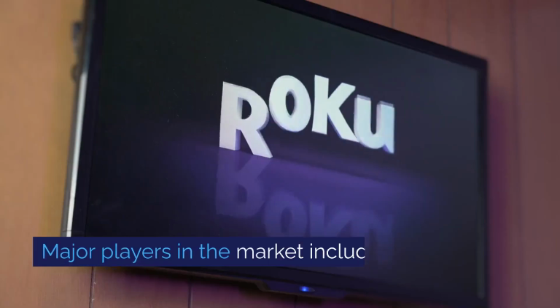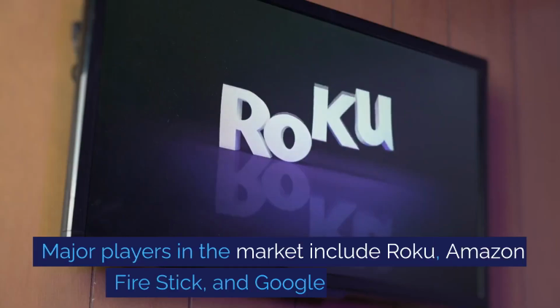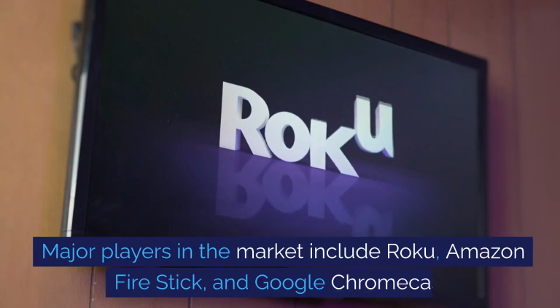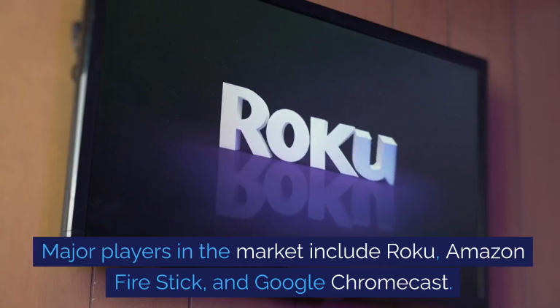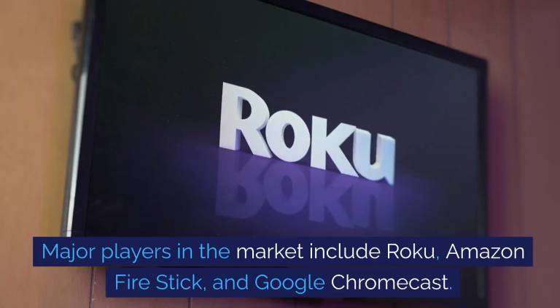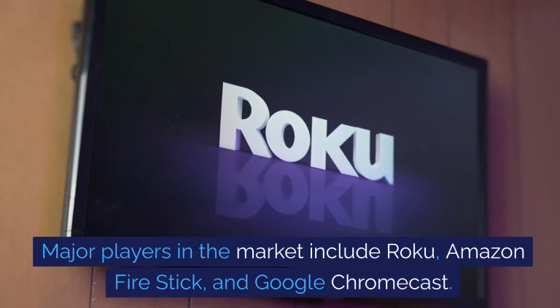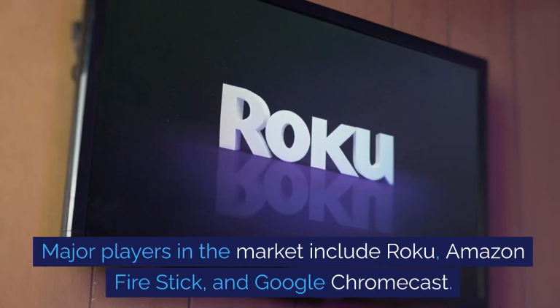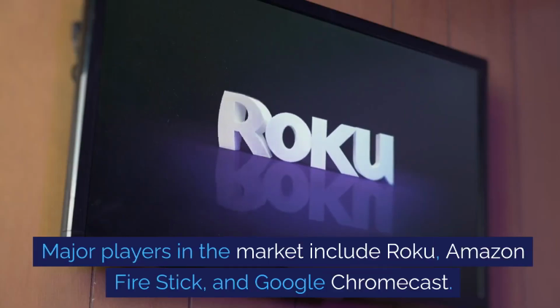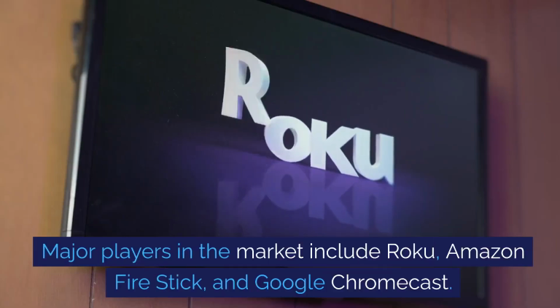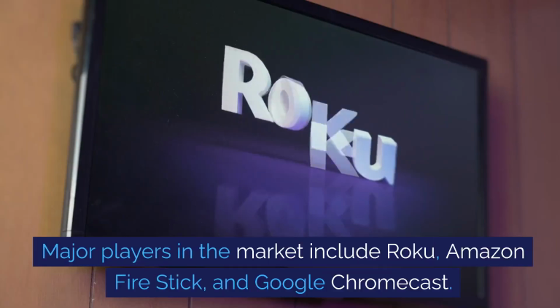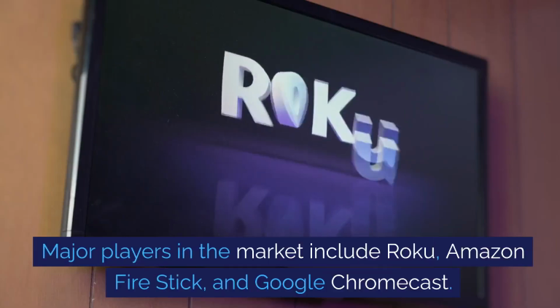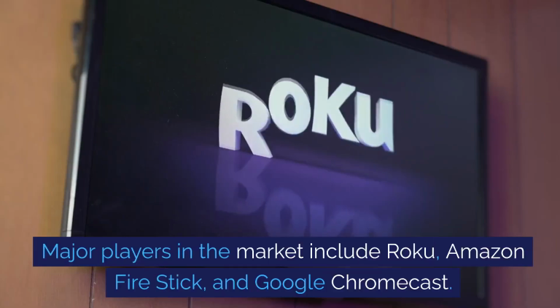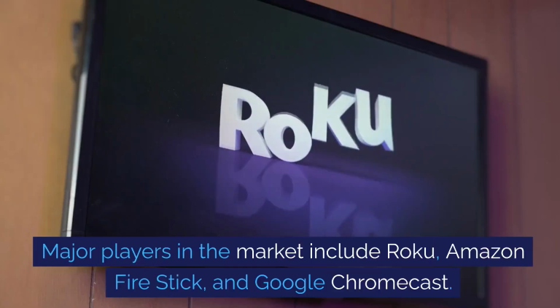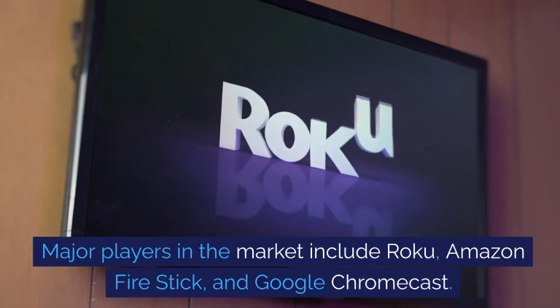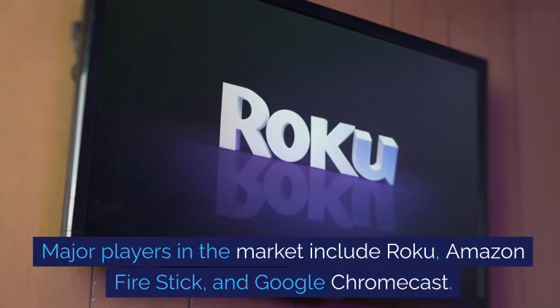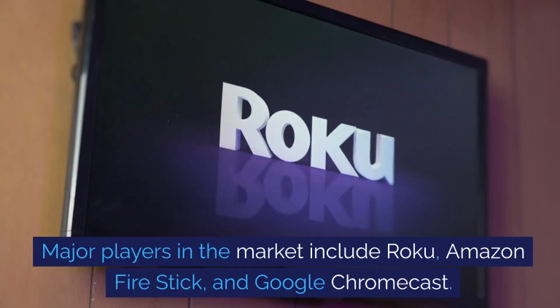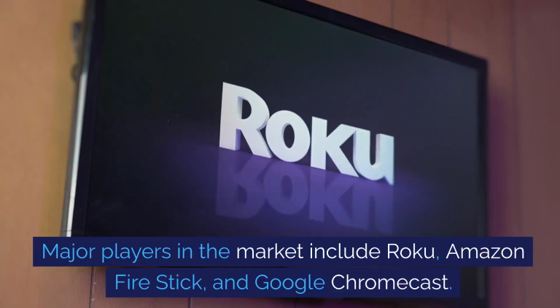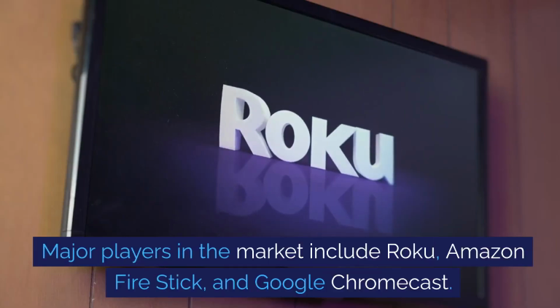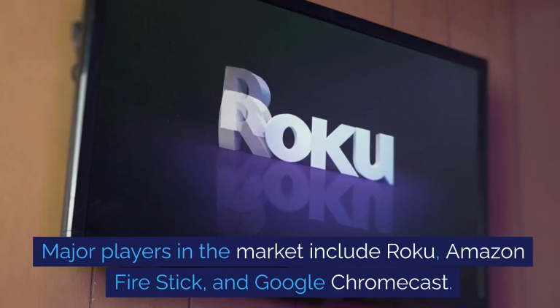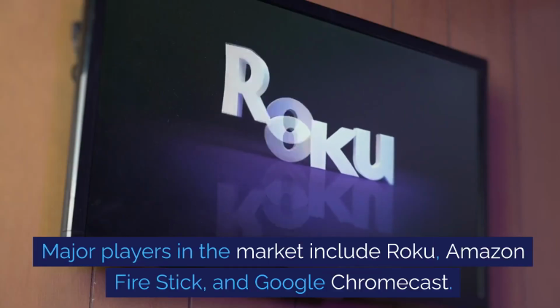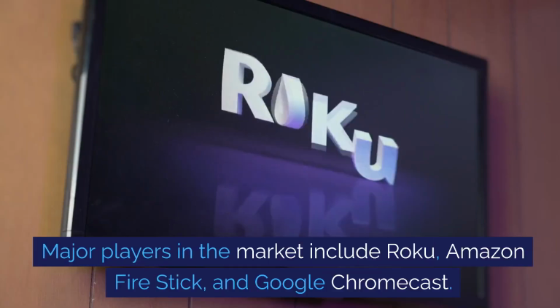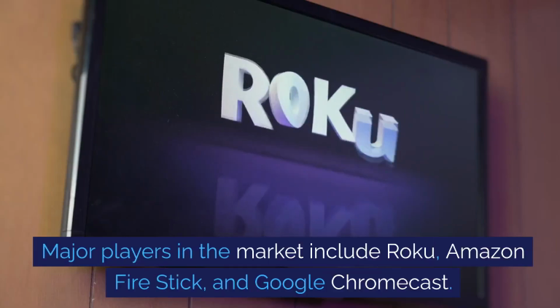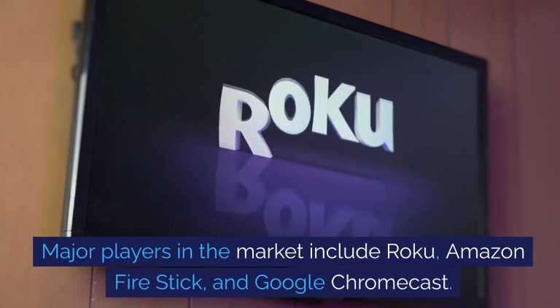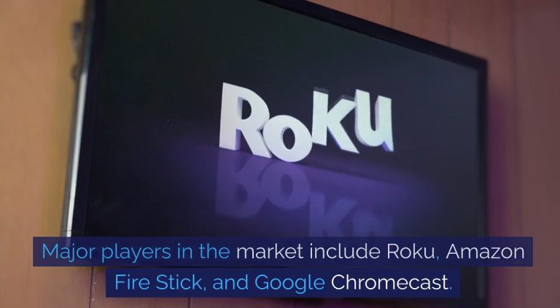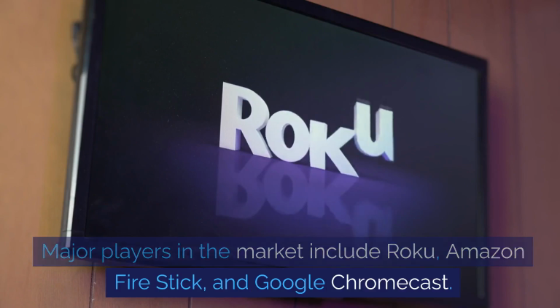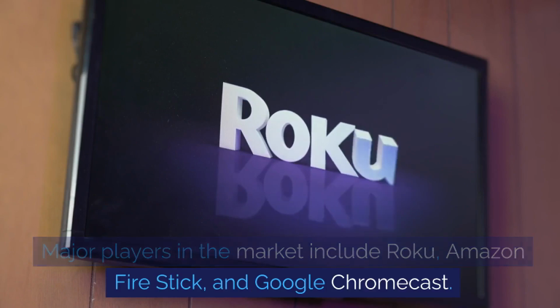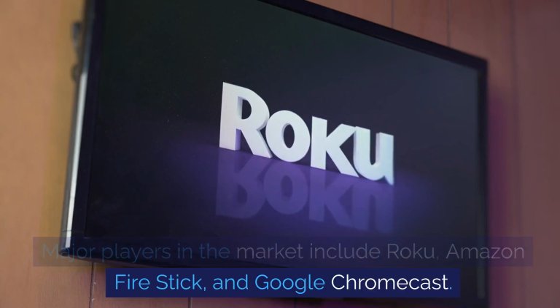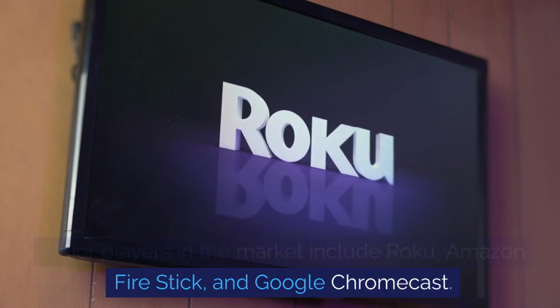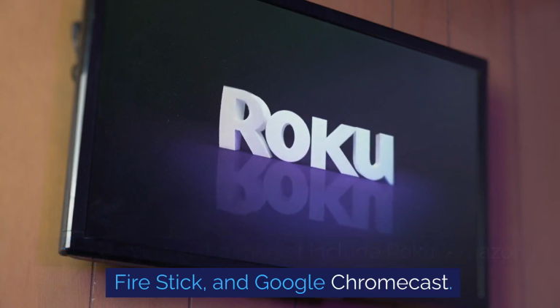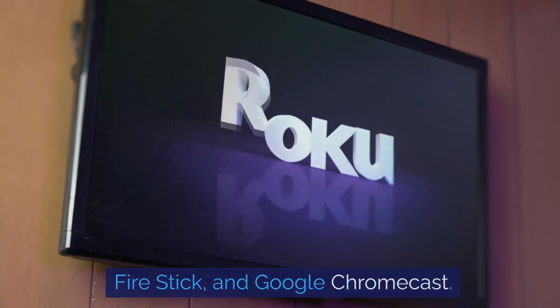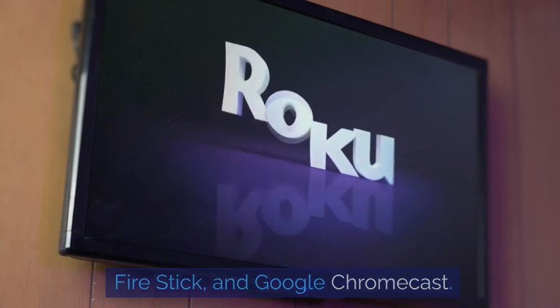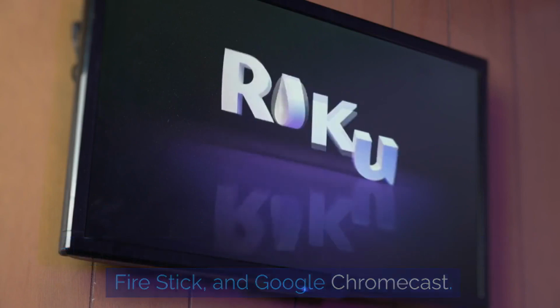Major players in the market include Roku, Amazon Firestick, and Google Chromecast.